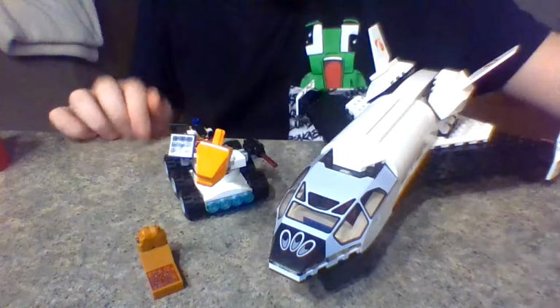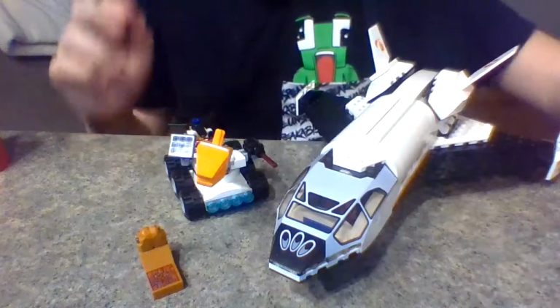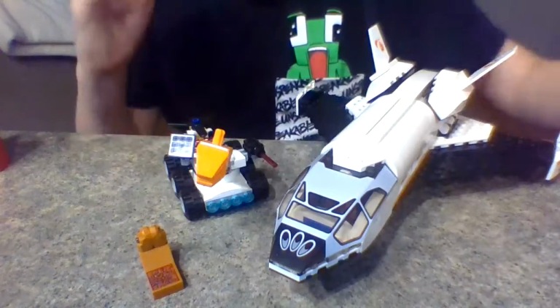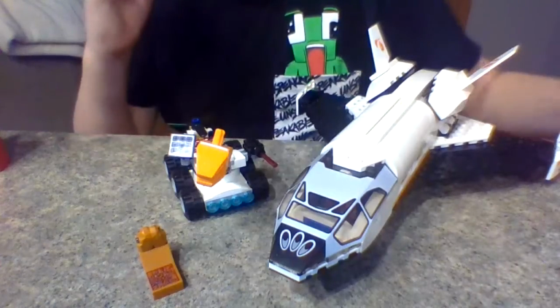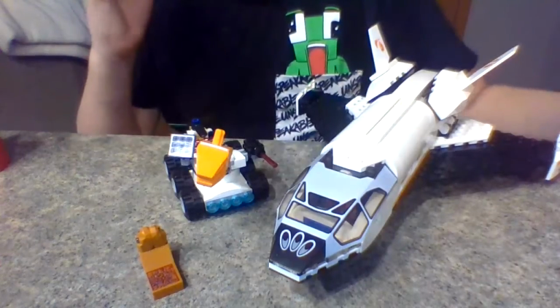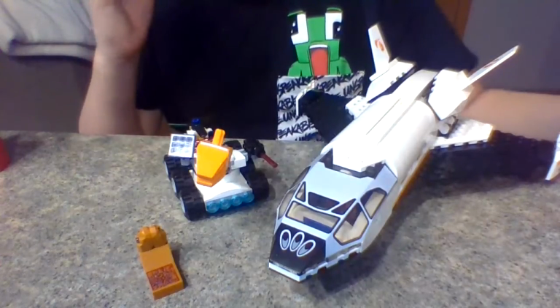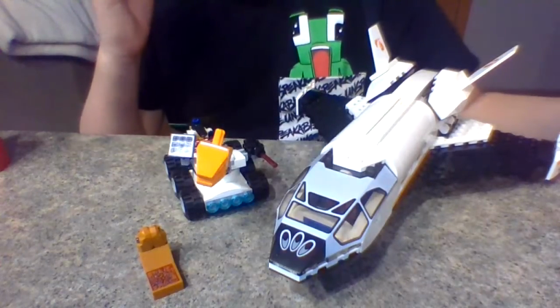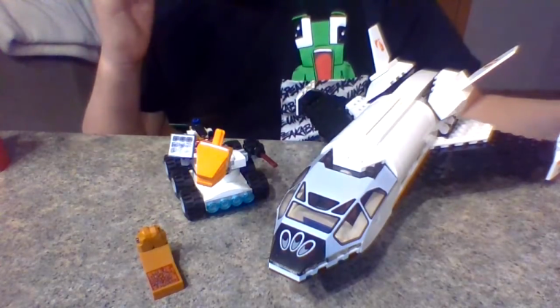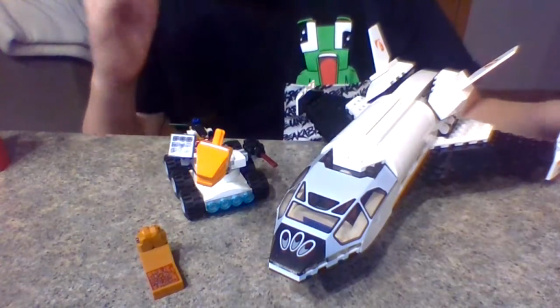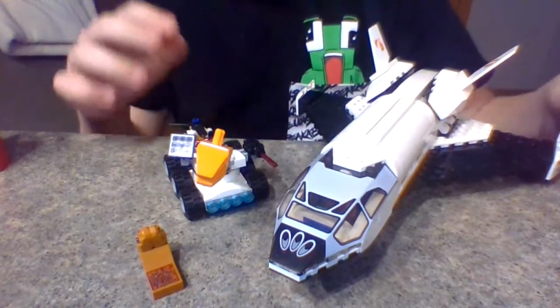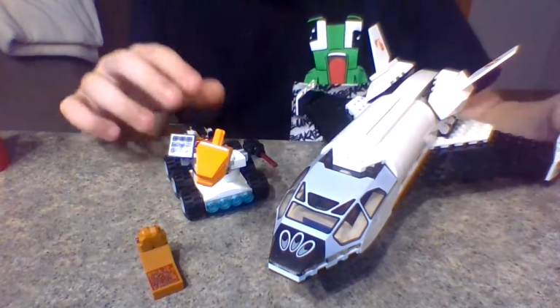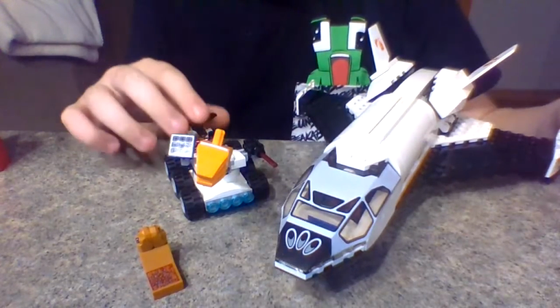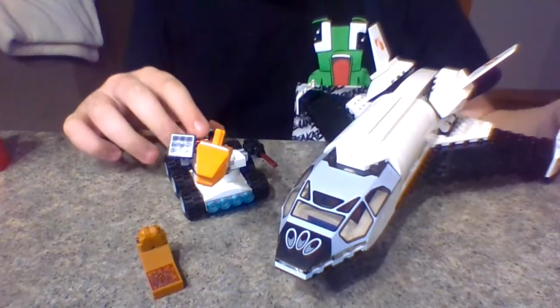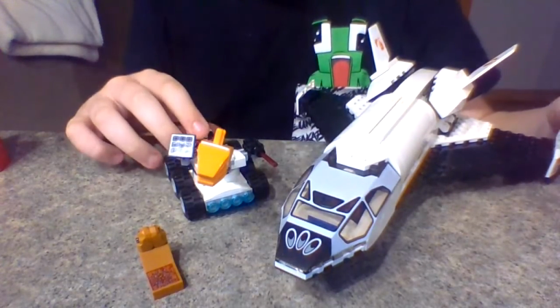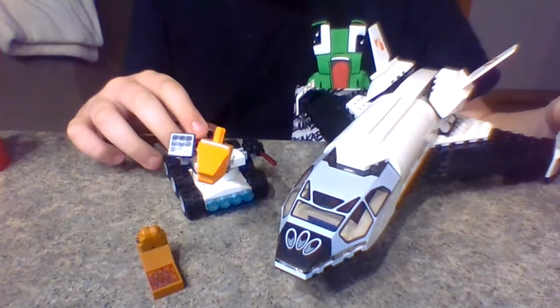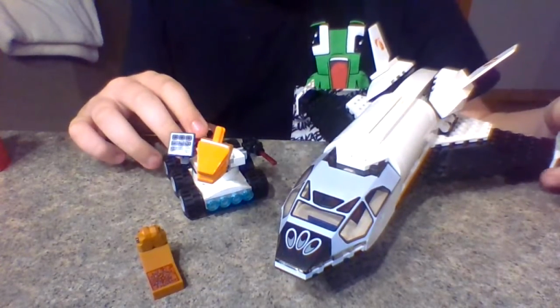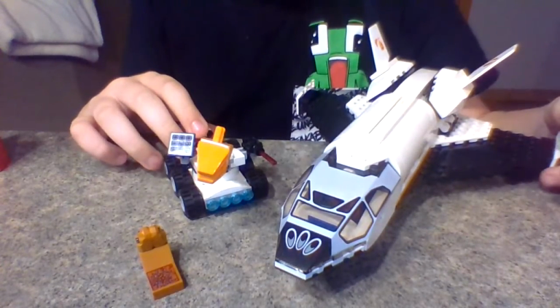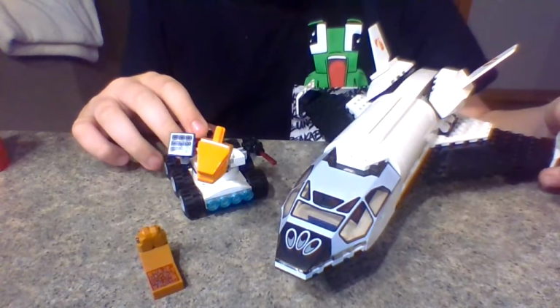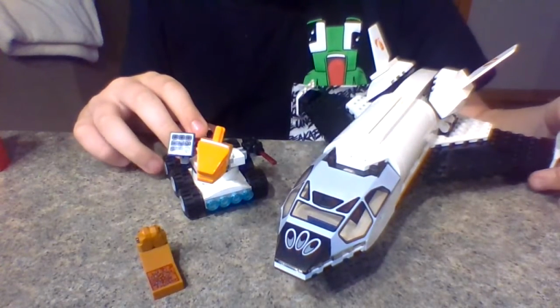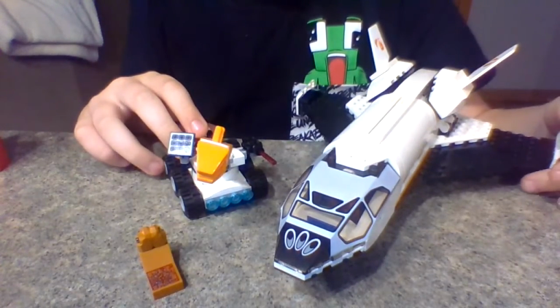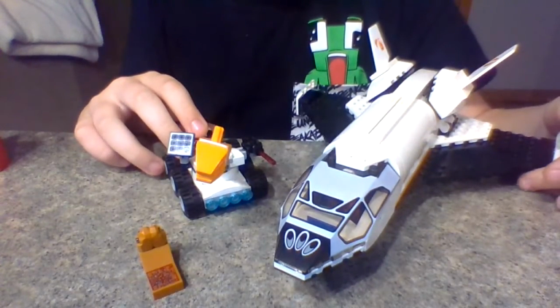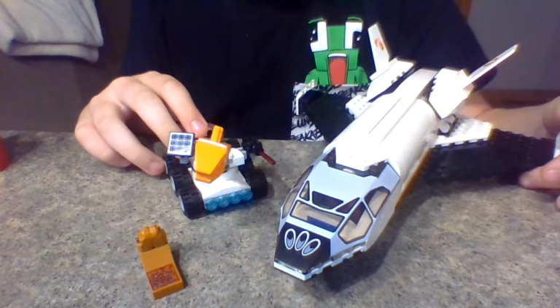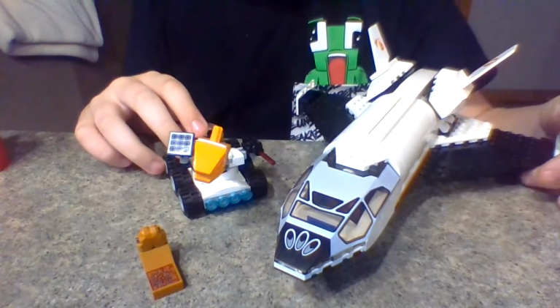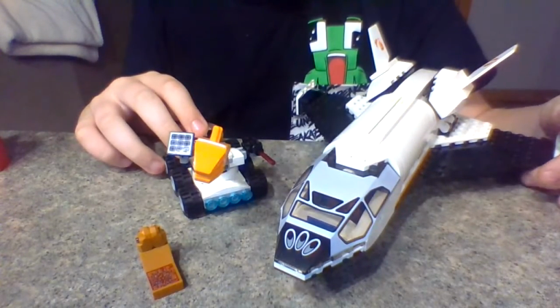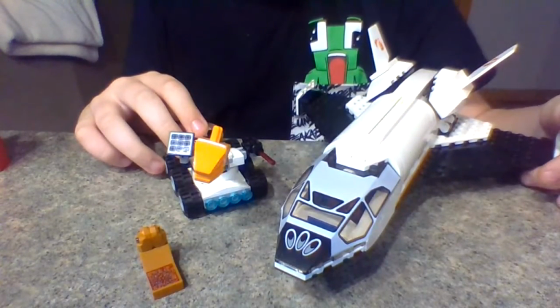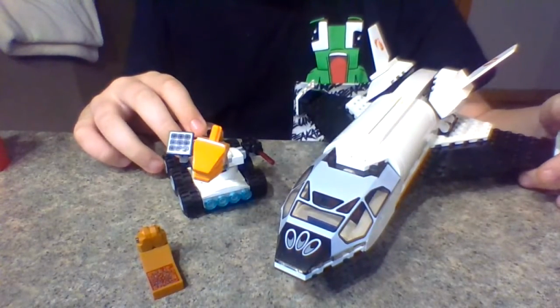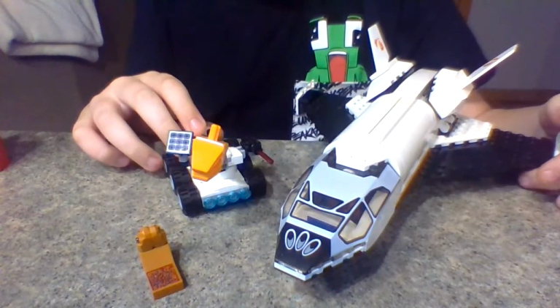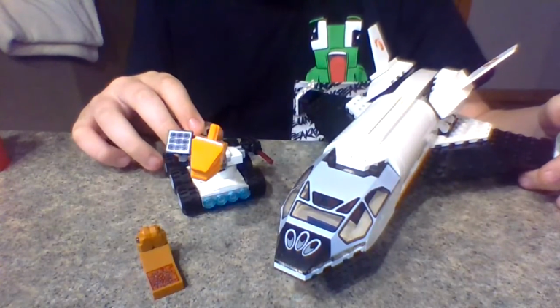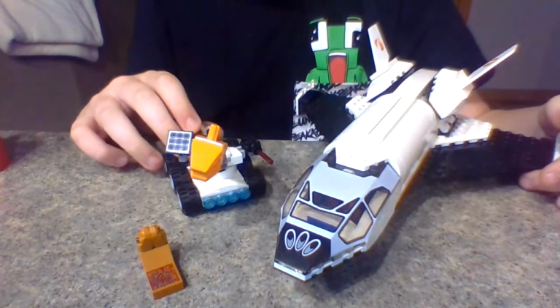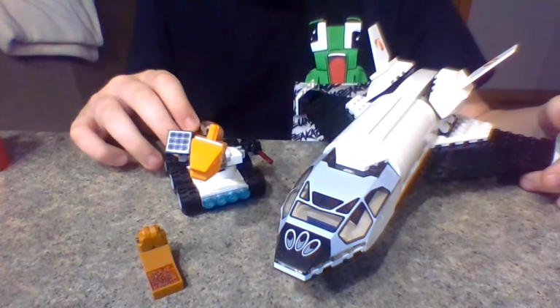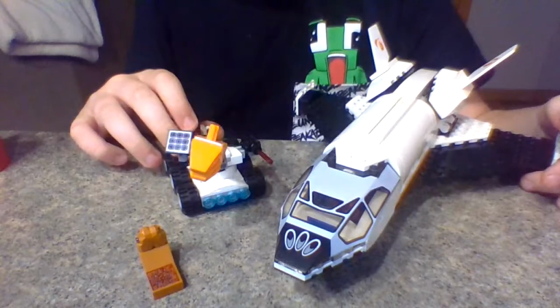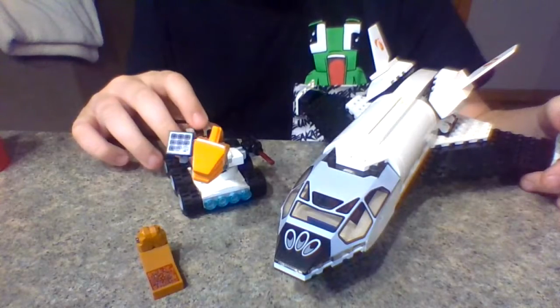Hi guys, Gbricks11, and today I have the LEGO Mars Mission Shuttle, so let's get into it.